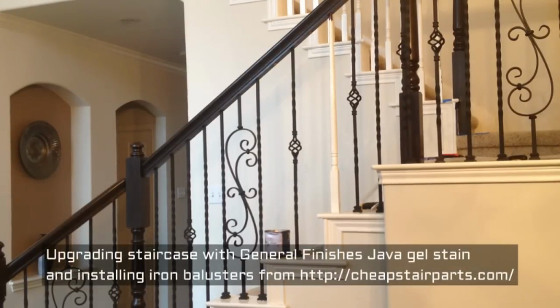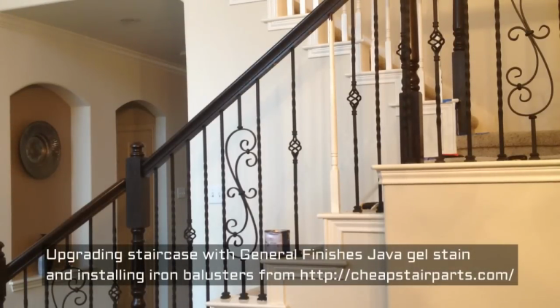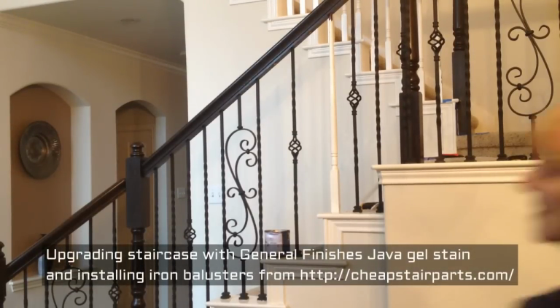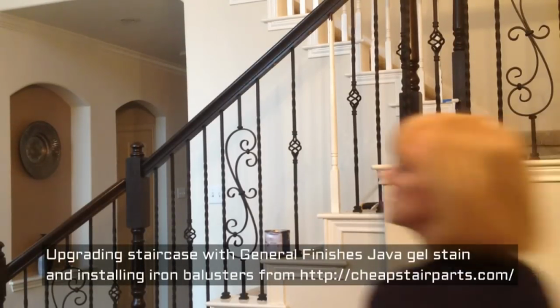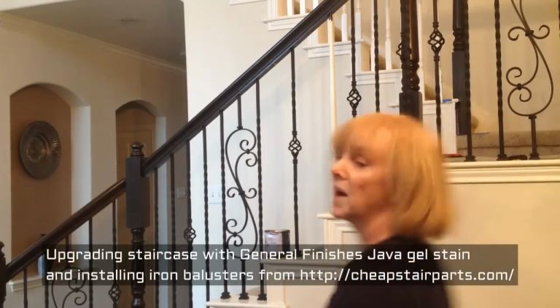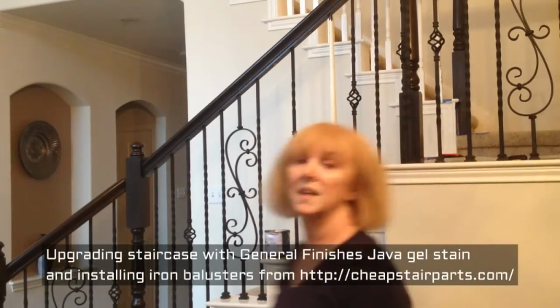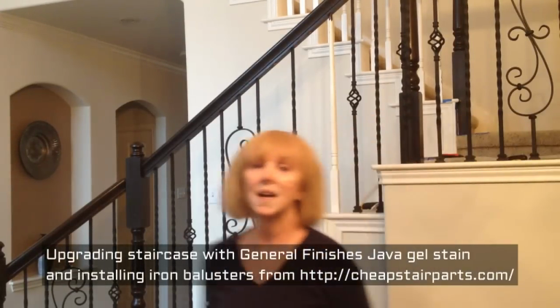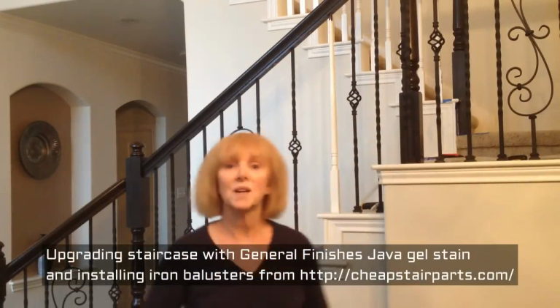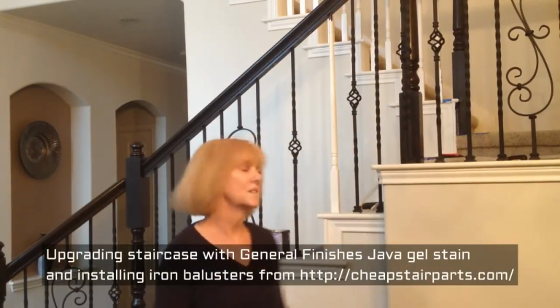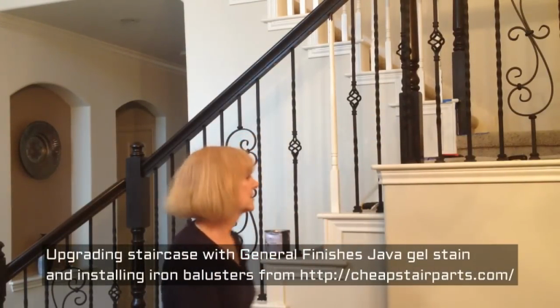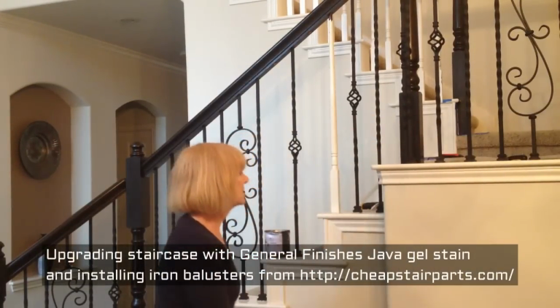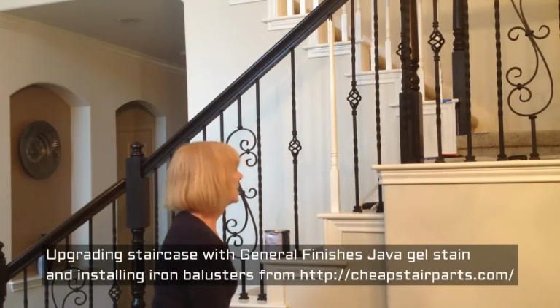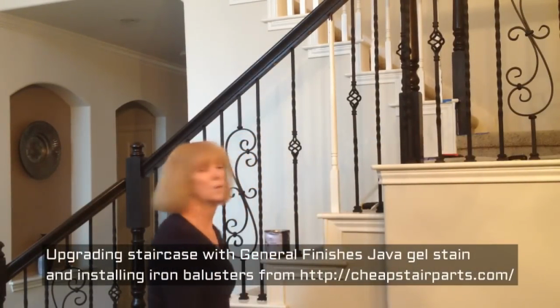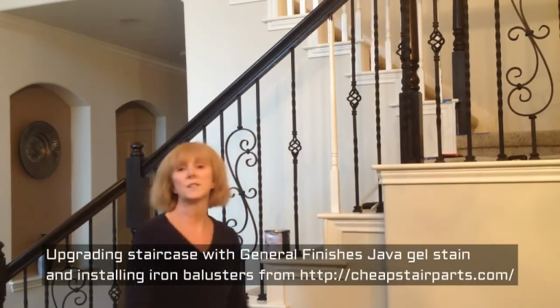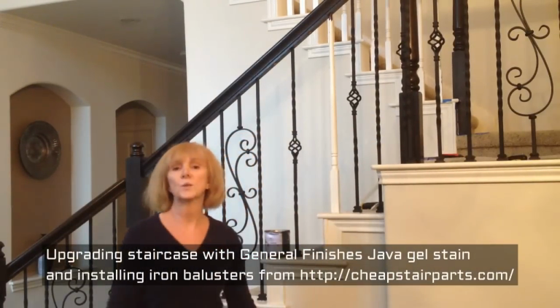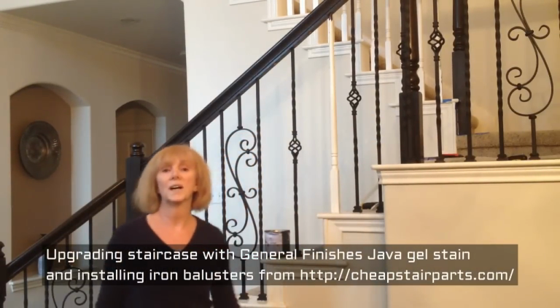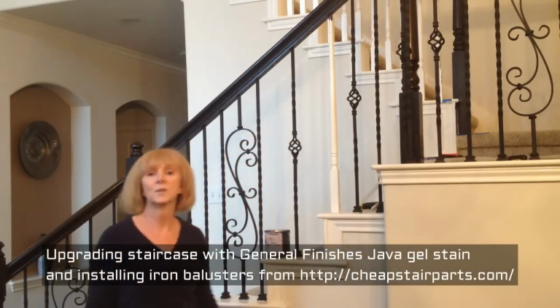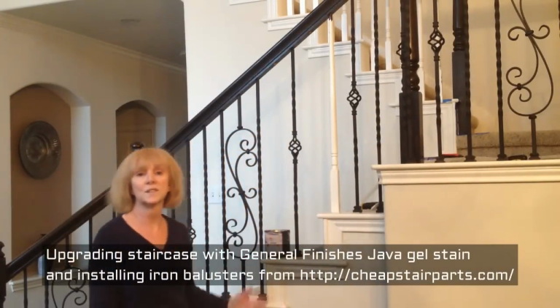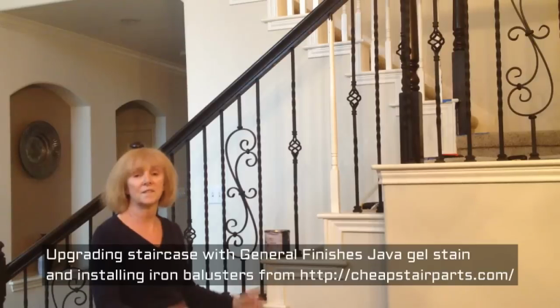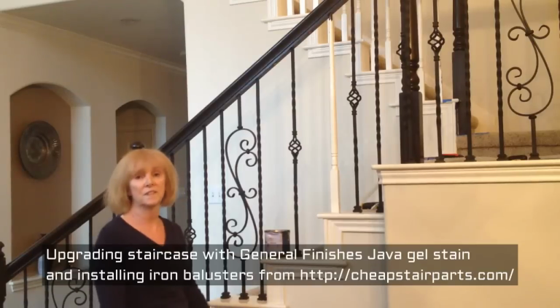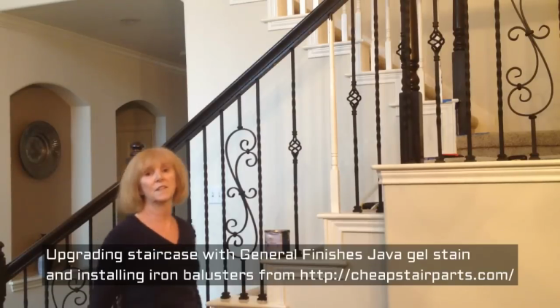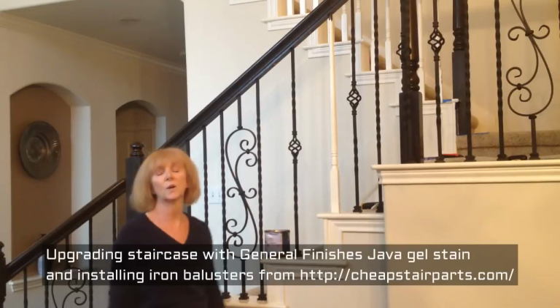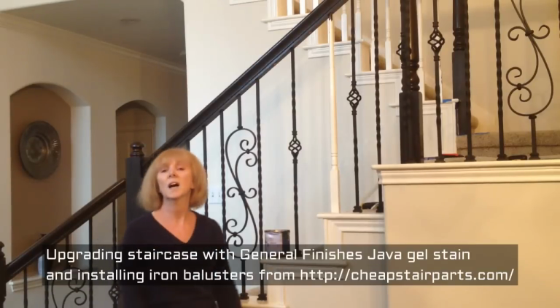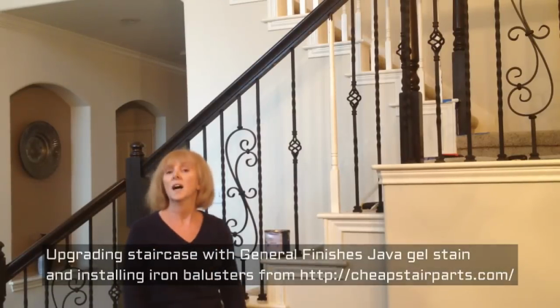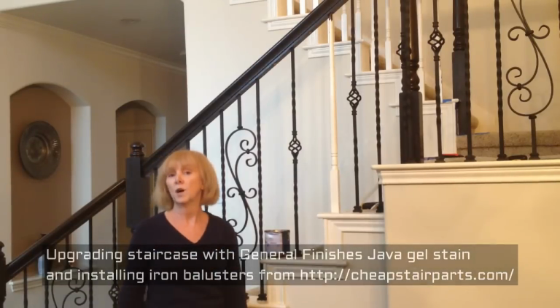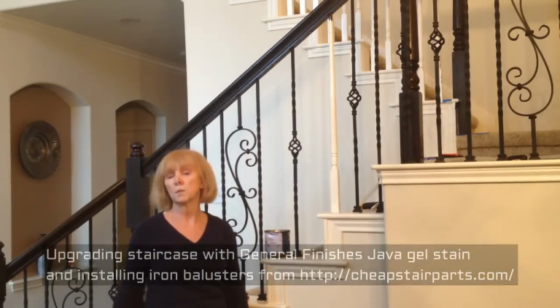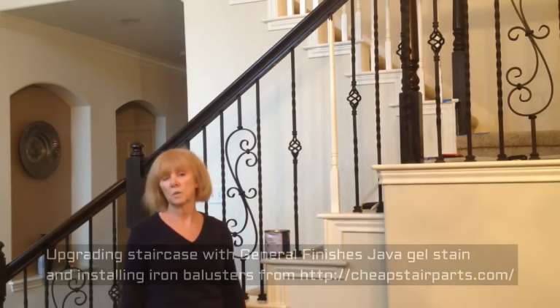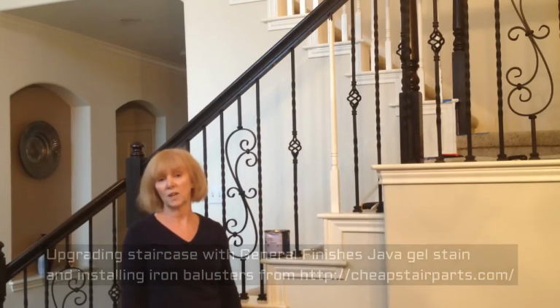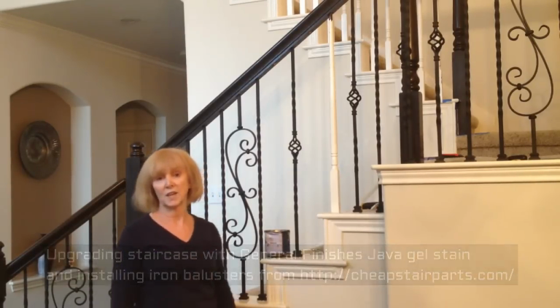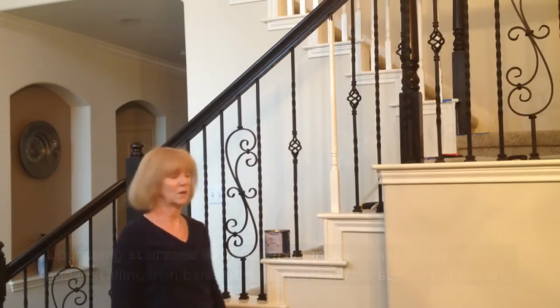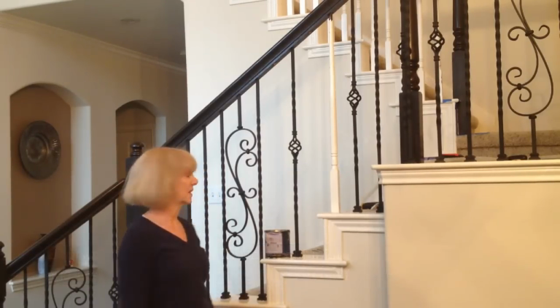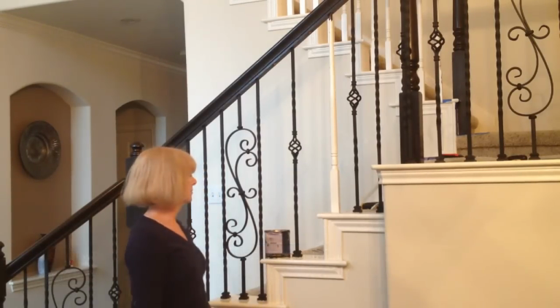Hi, this is Bonnie, and I'm in Austin, Texas. I wanted to do a little selfie video of a home improvement project I've been working on.